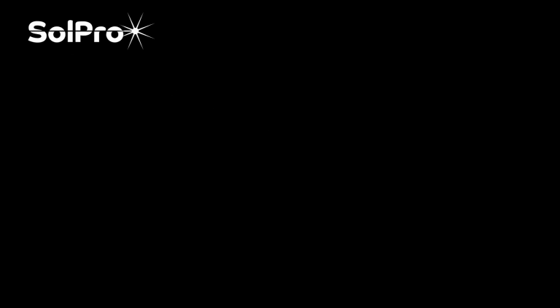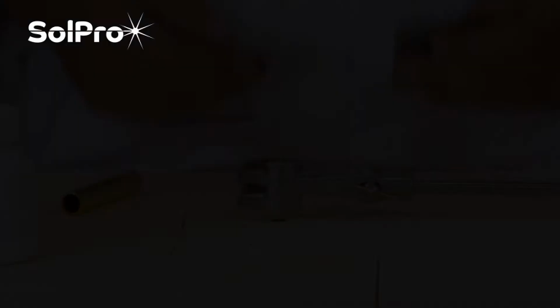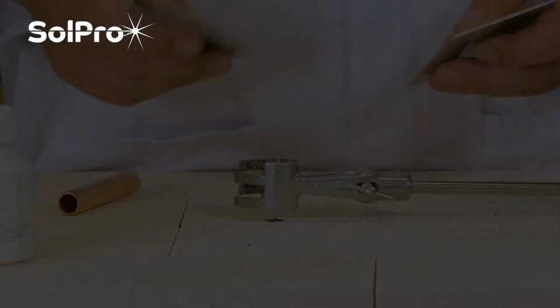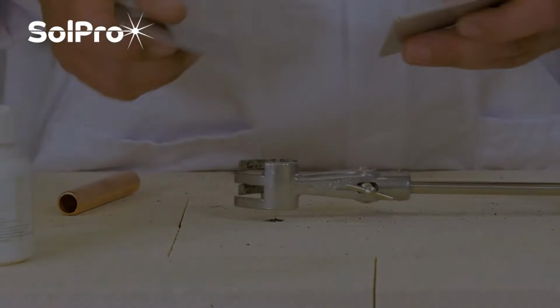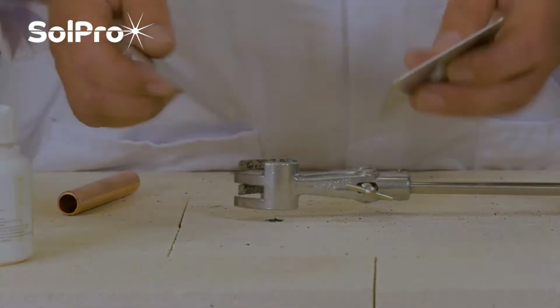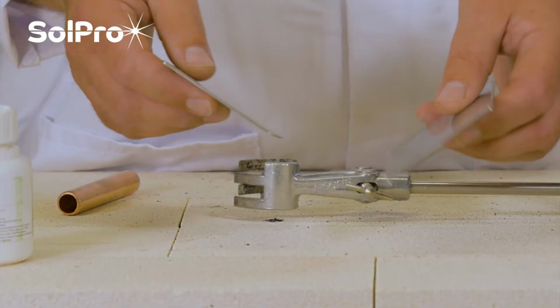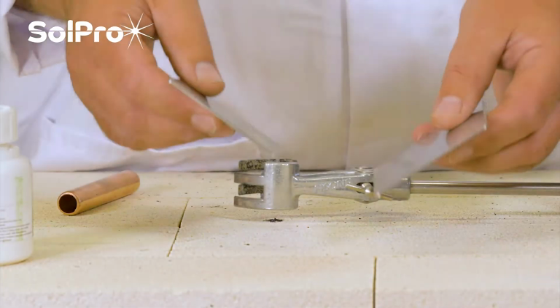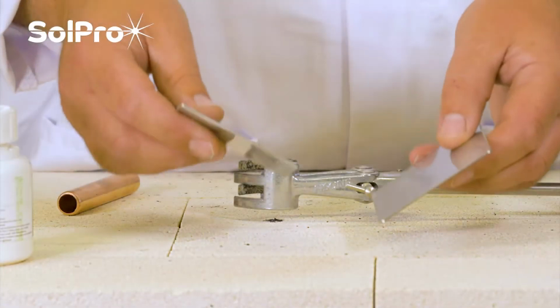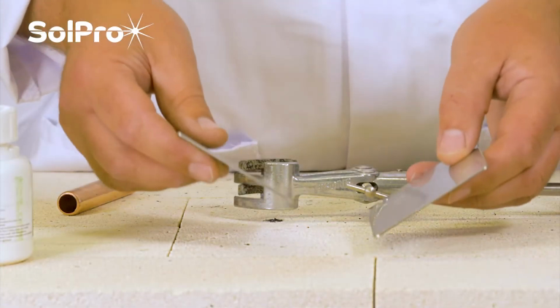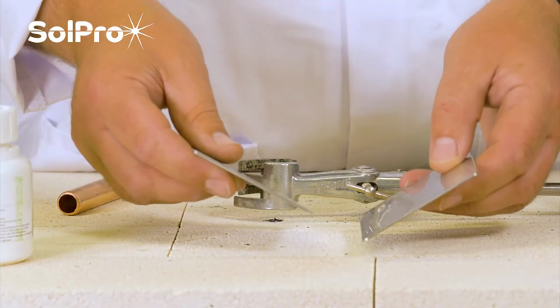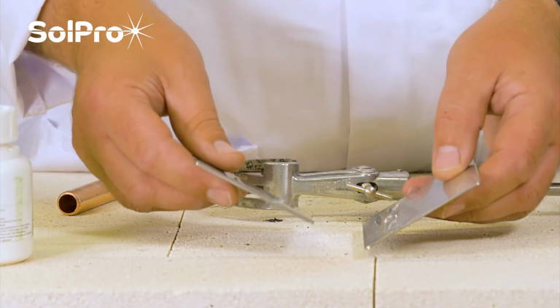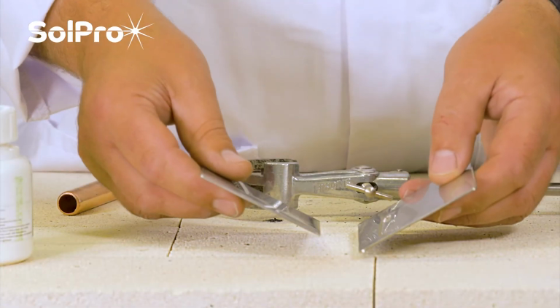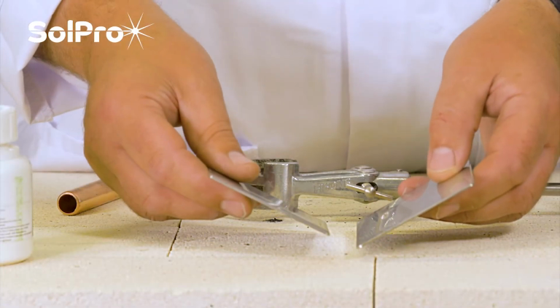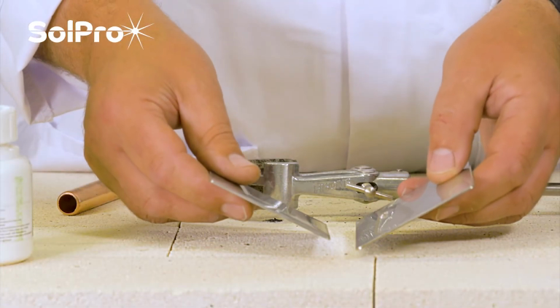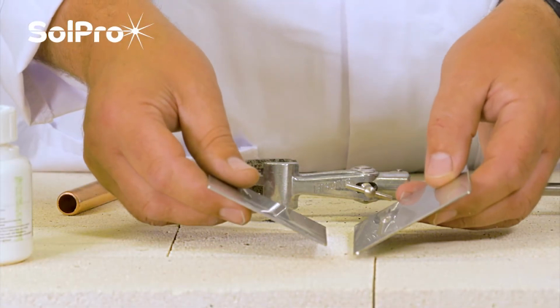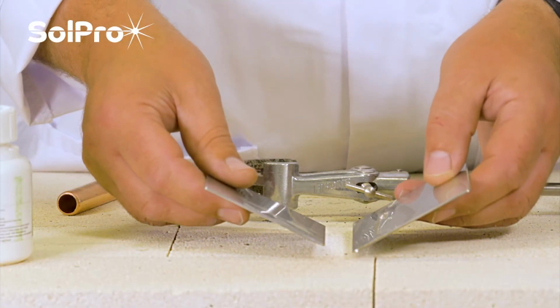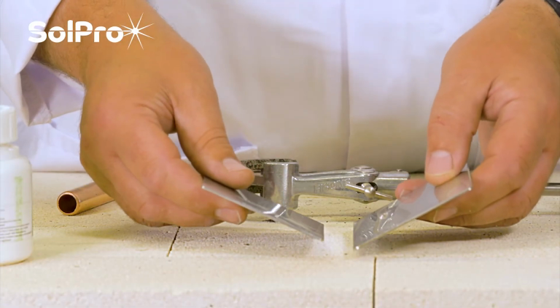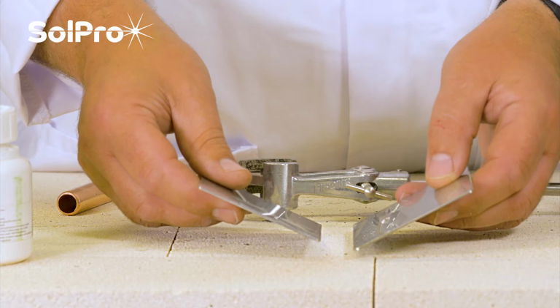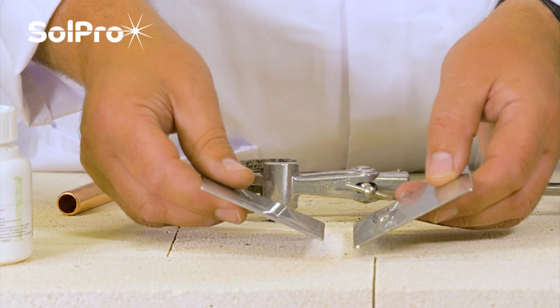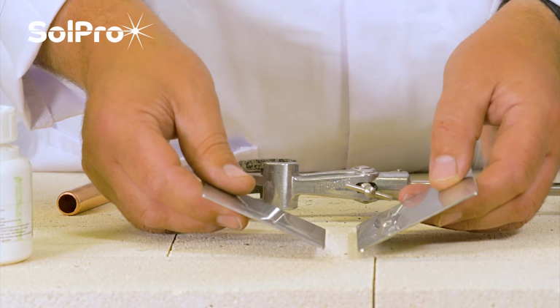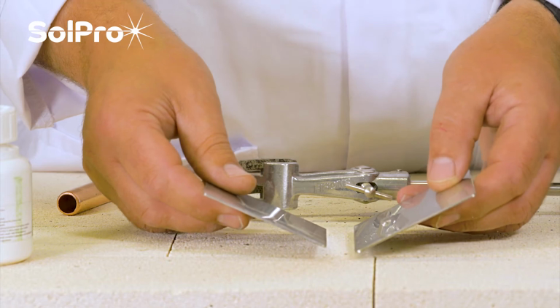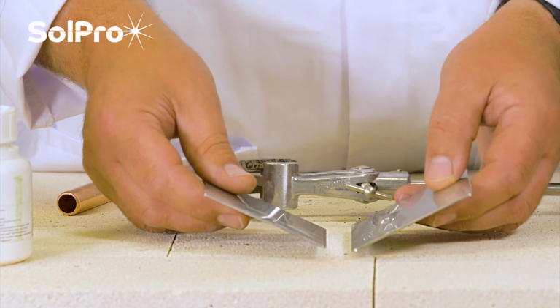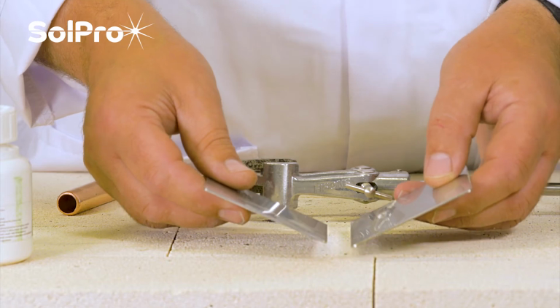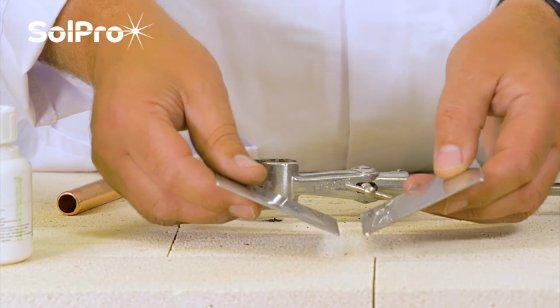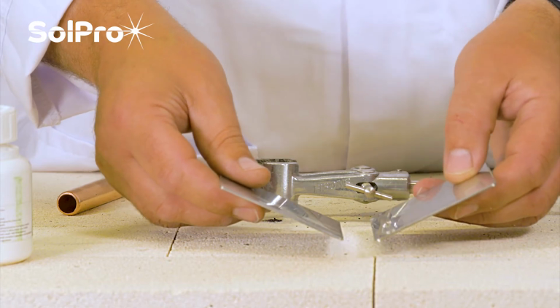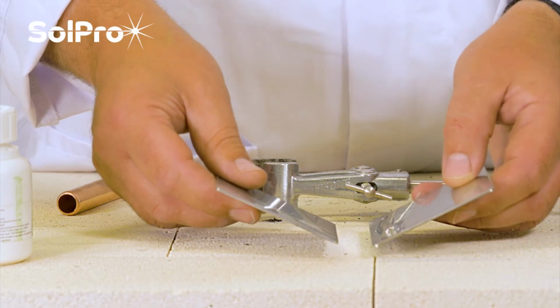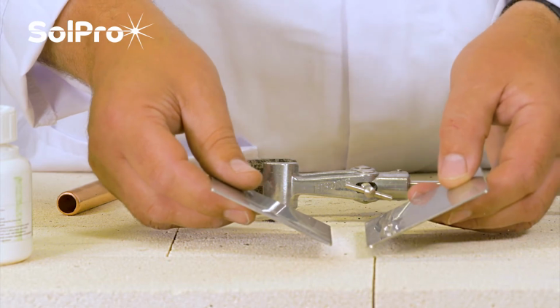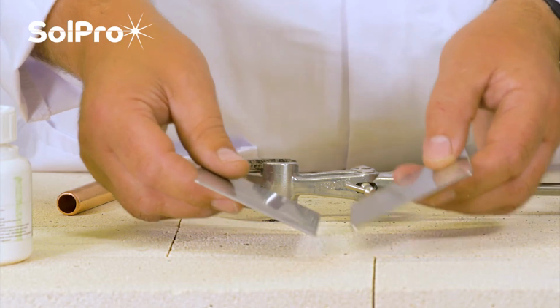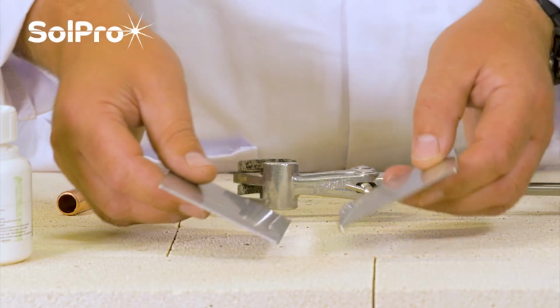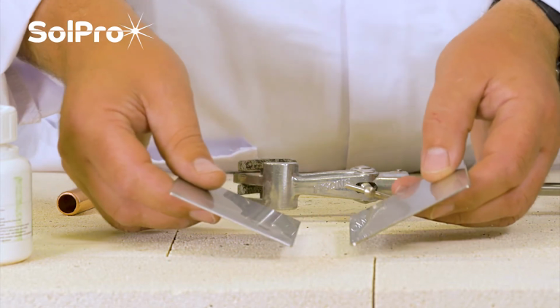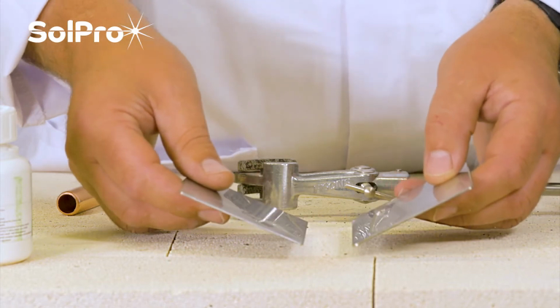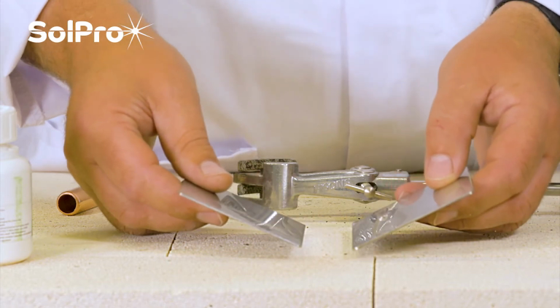The first thing we'd like to talk about today is why do we braze things, weld things, or solder things?